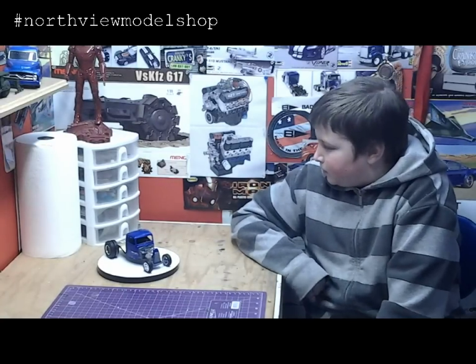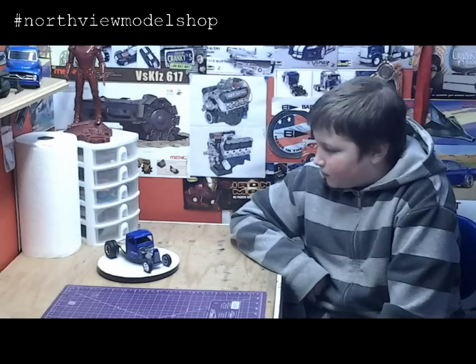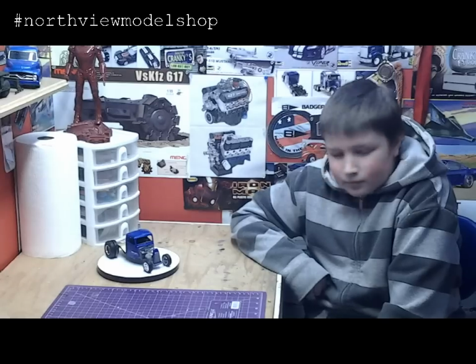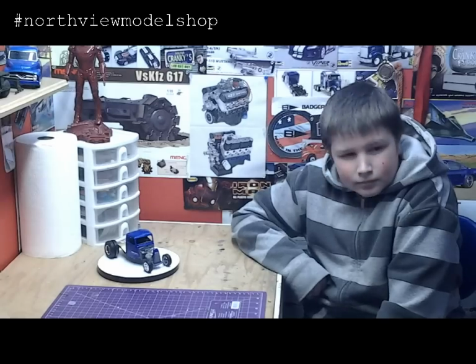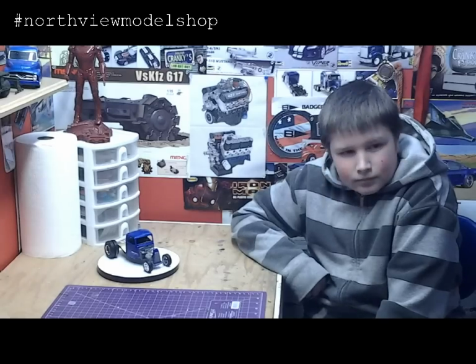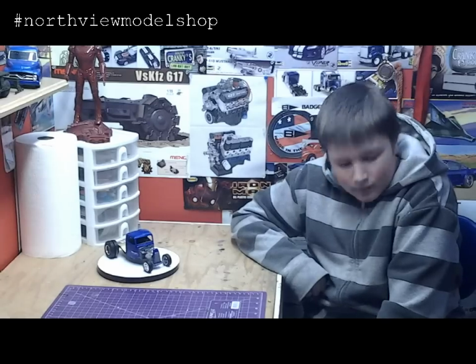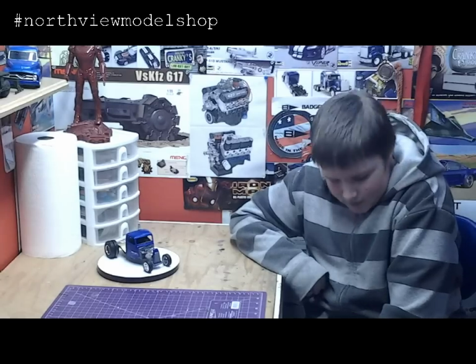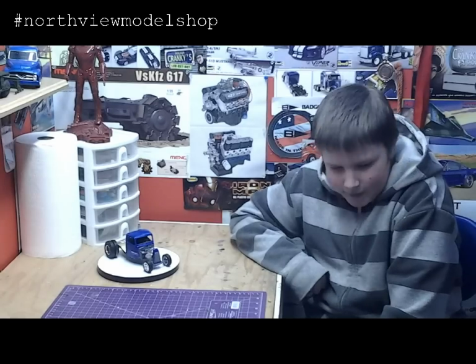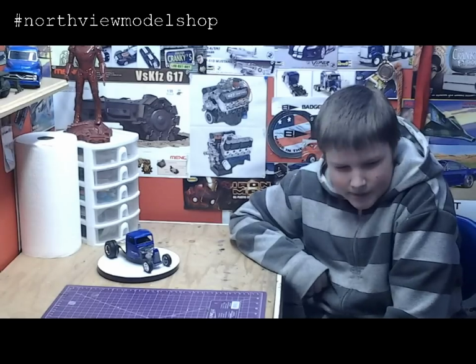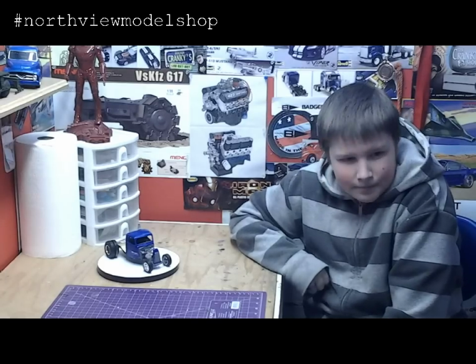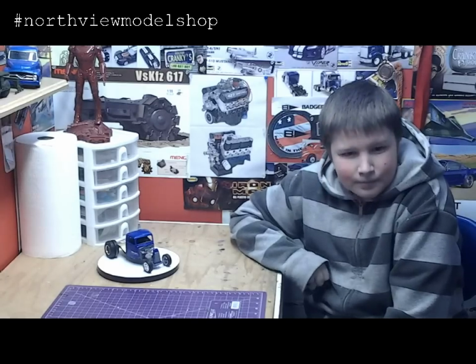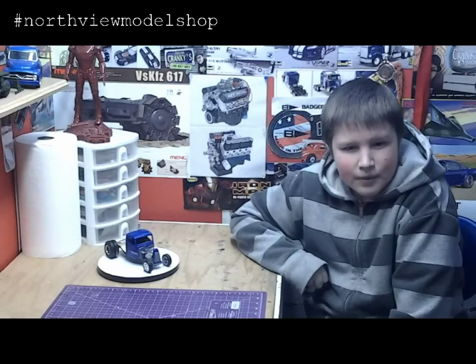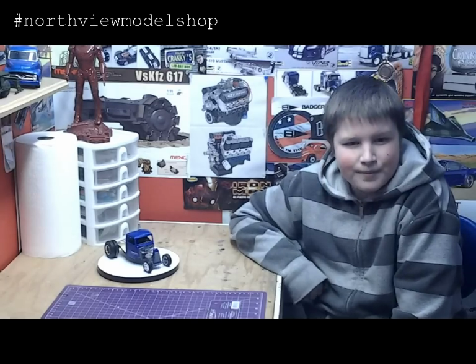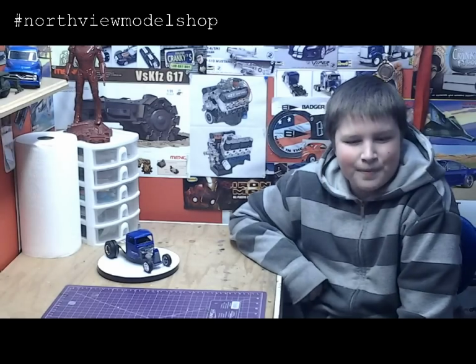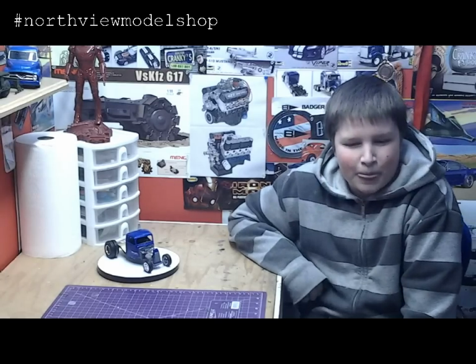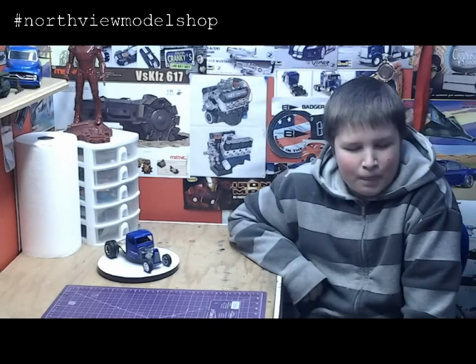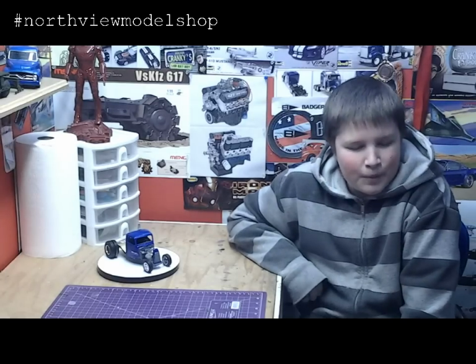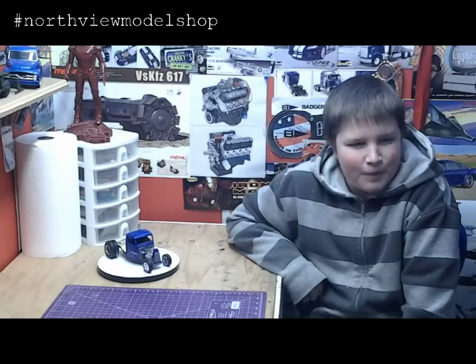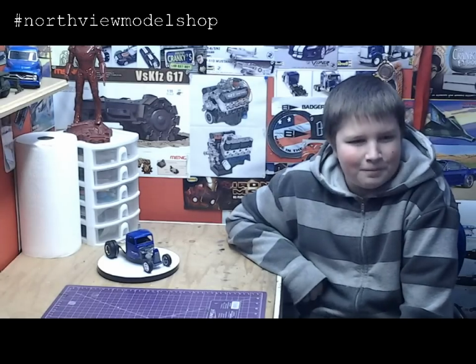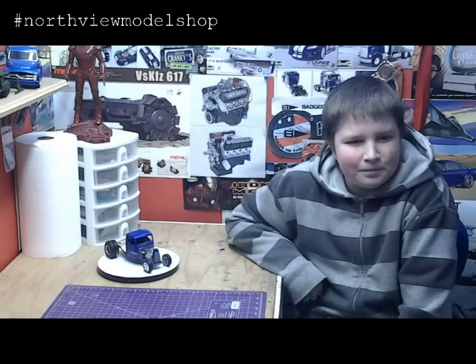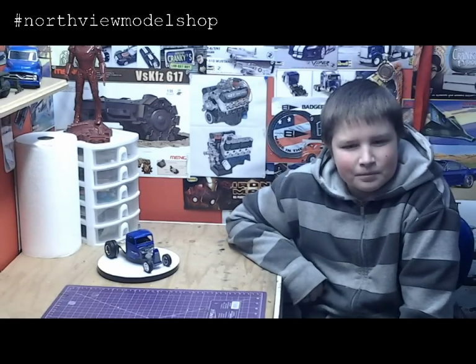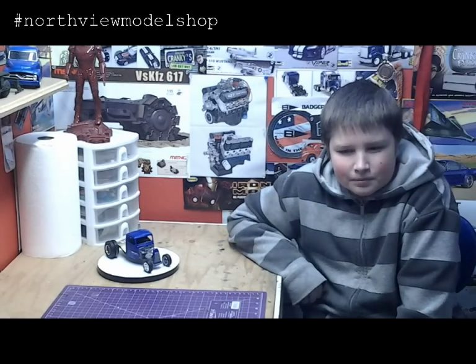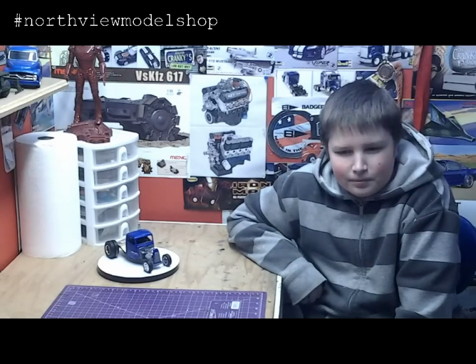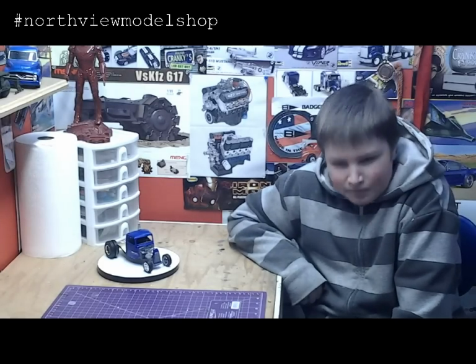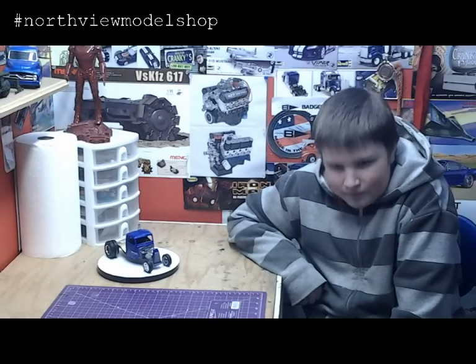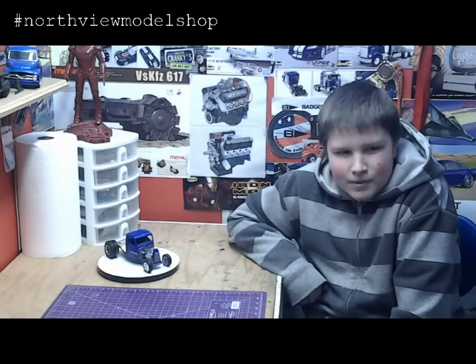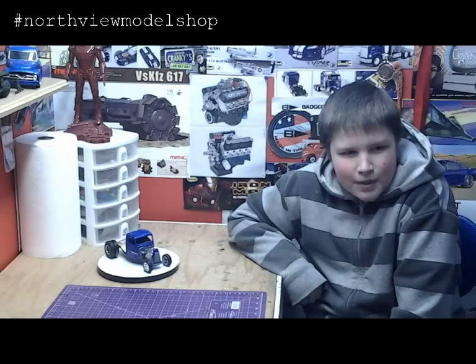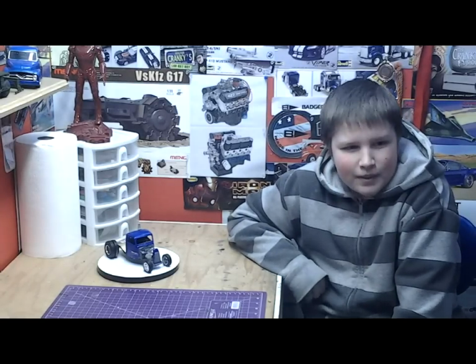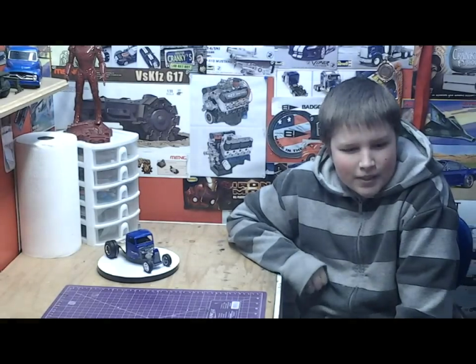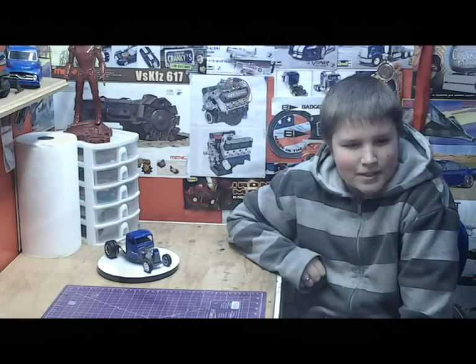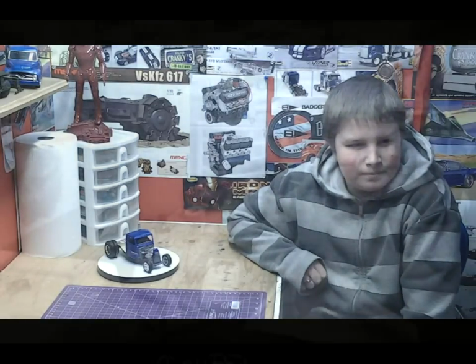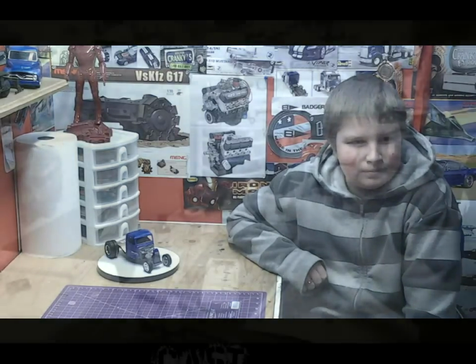Well, it definitely turned out really sweet. All right, Ethan, thank you very much for coming by the shop, and hopefully we'll see a lot more of your builds in the future. Sweet — thanks. All right, adios.